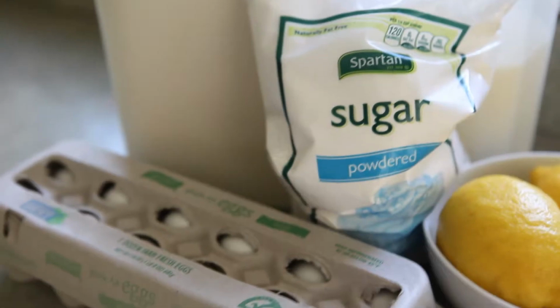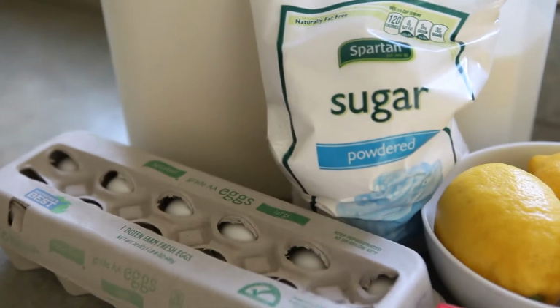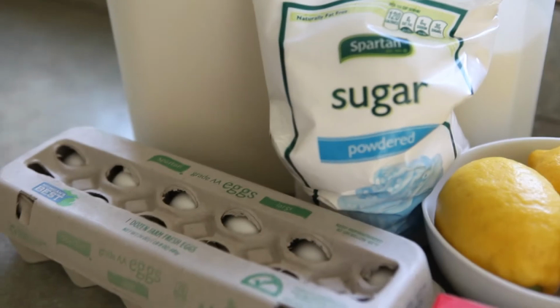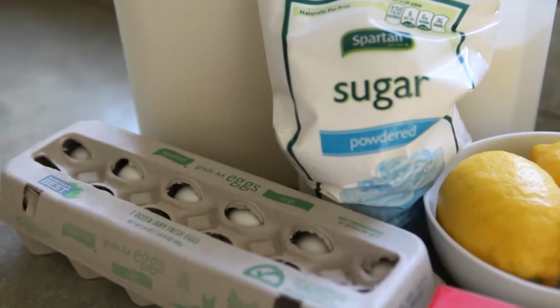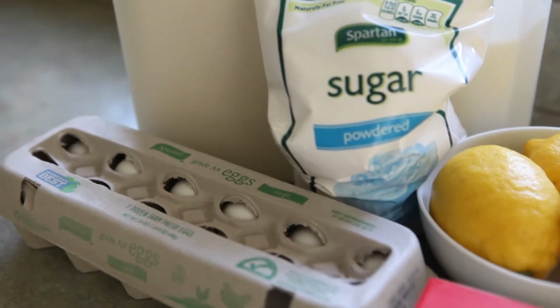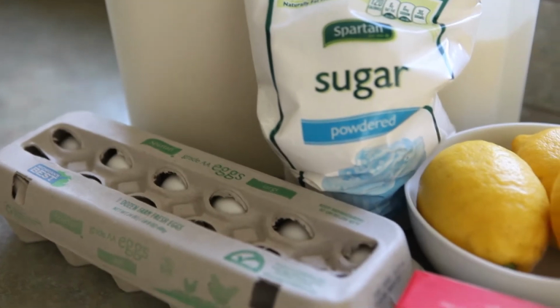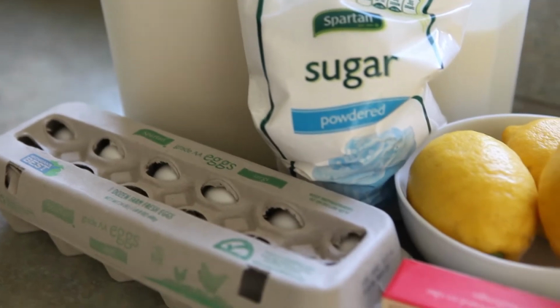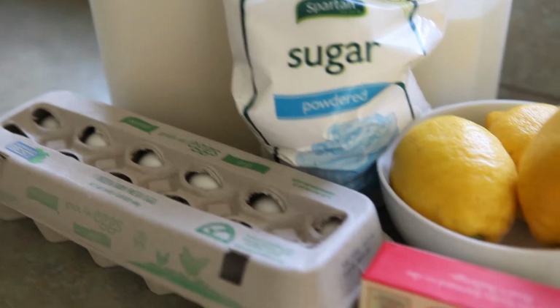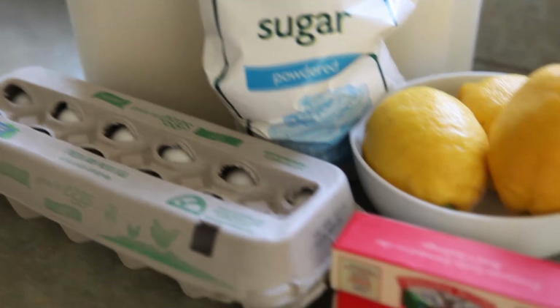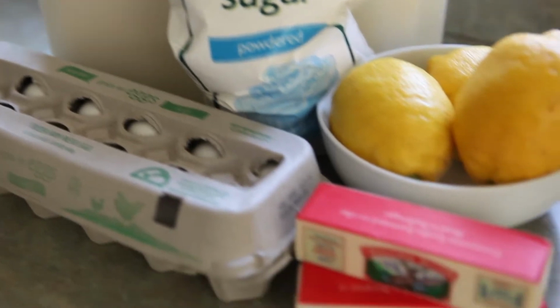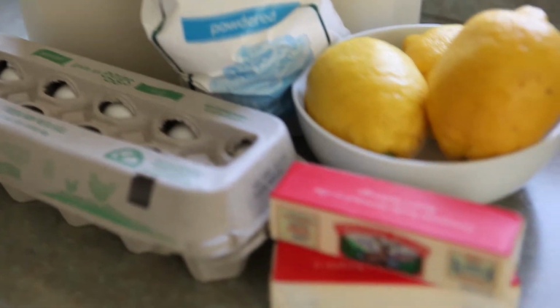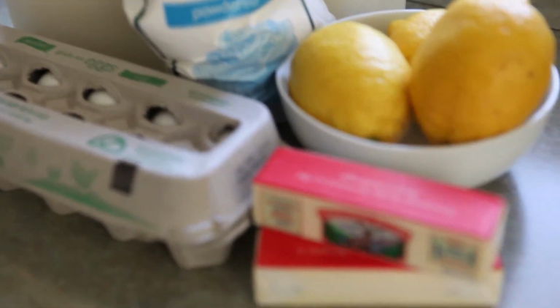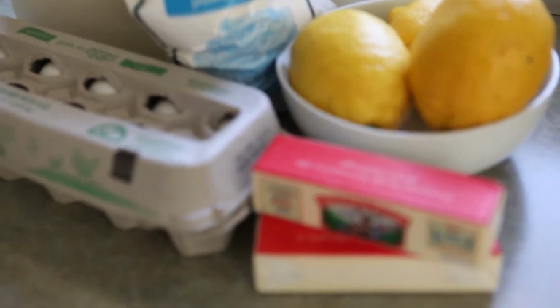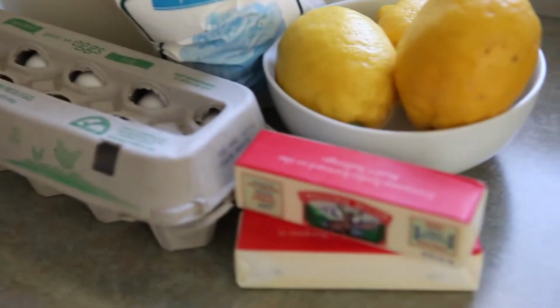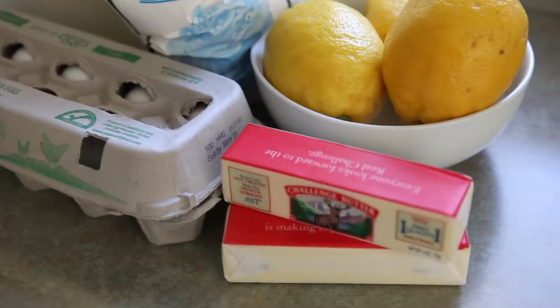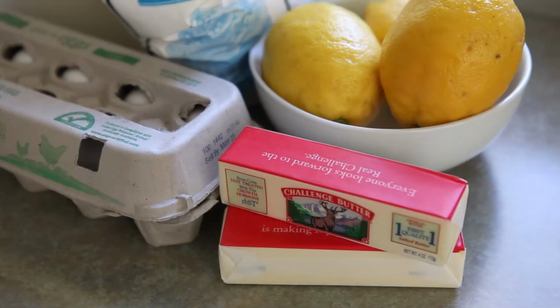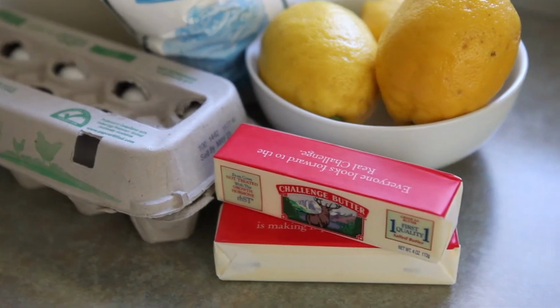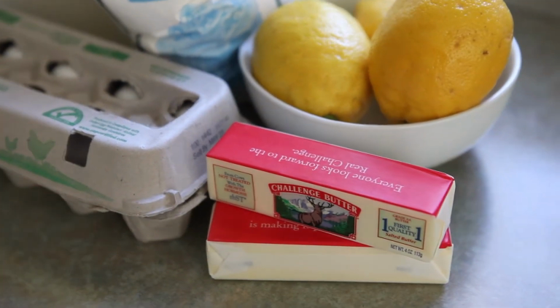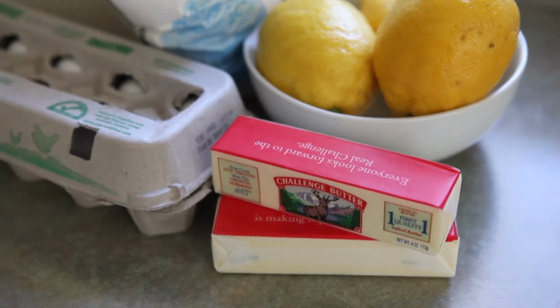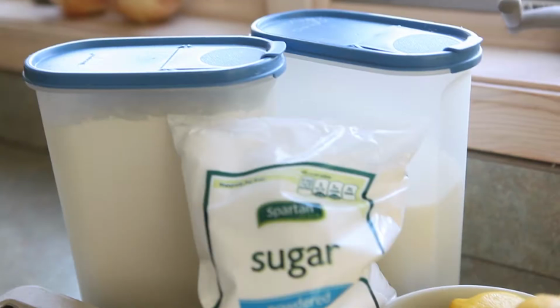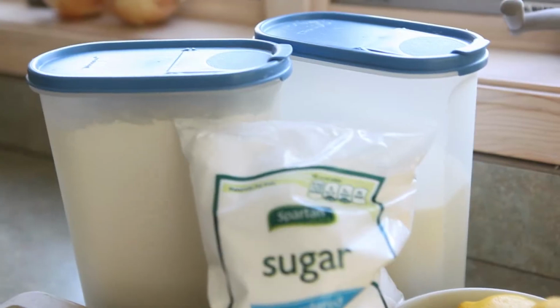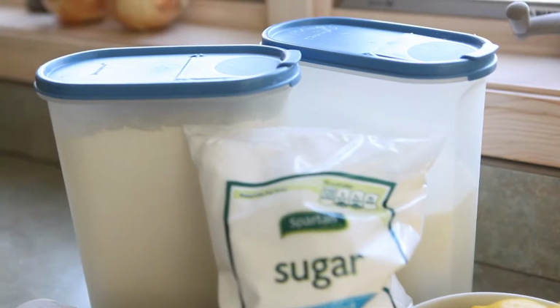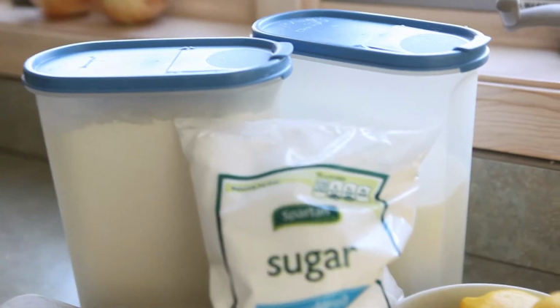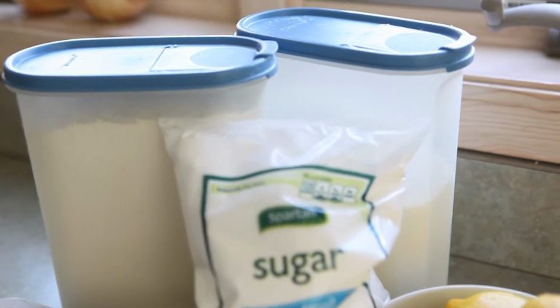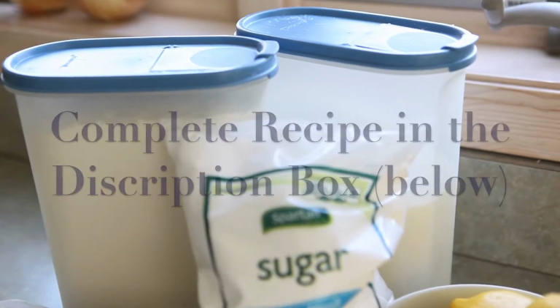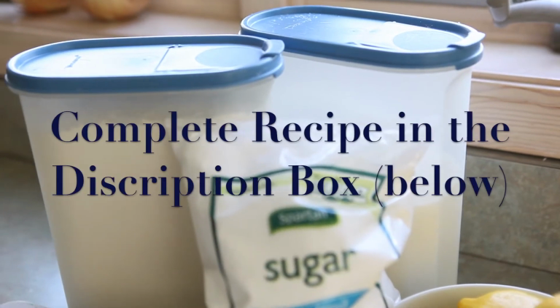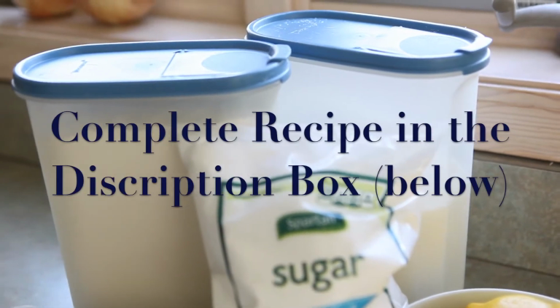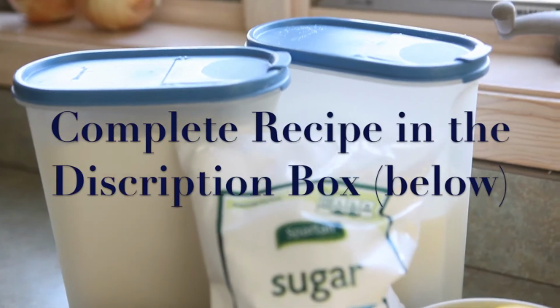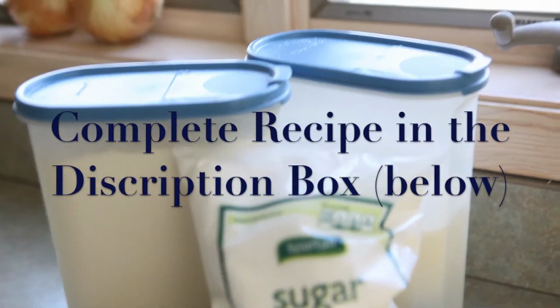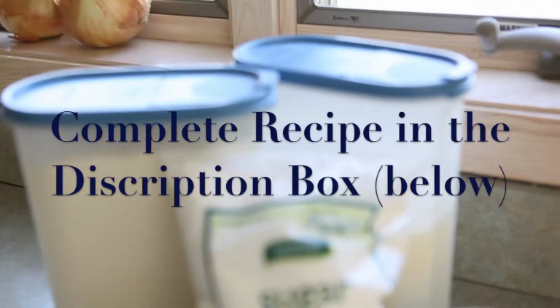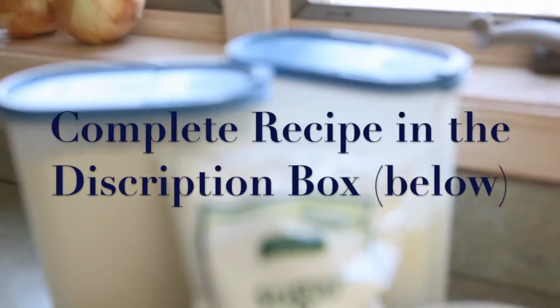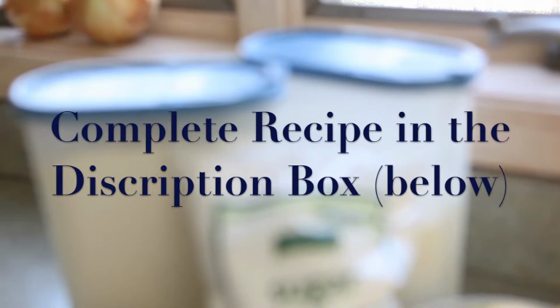To make this tasty treat you will need eggs, powdered sugar, butter, lemons, some regular sugar, and some flour.